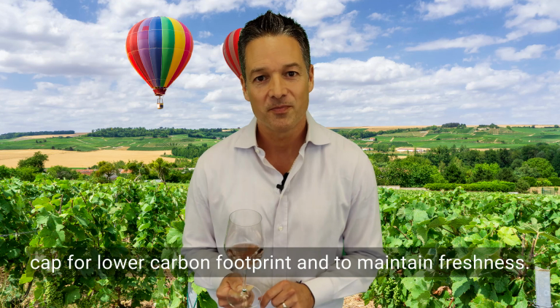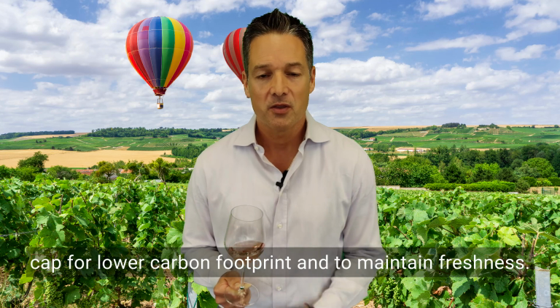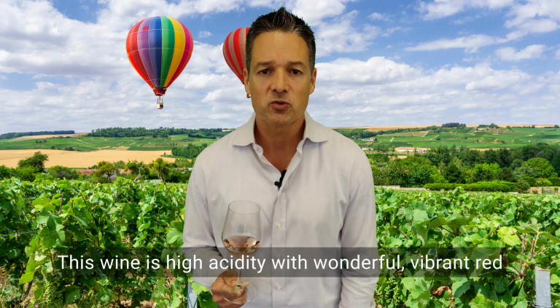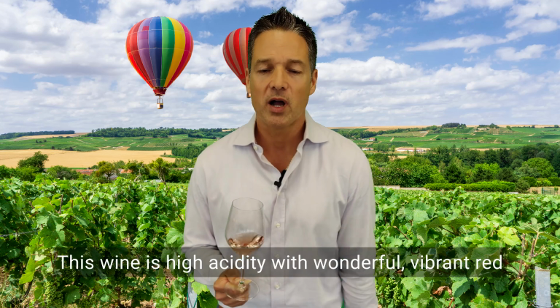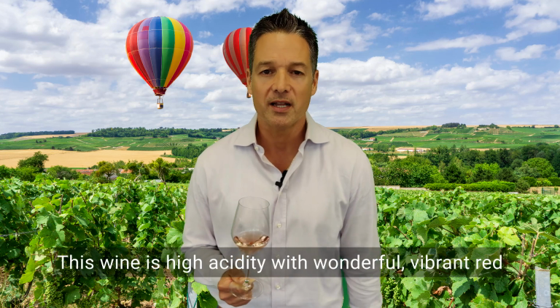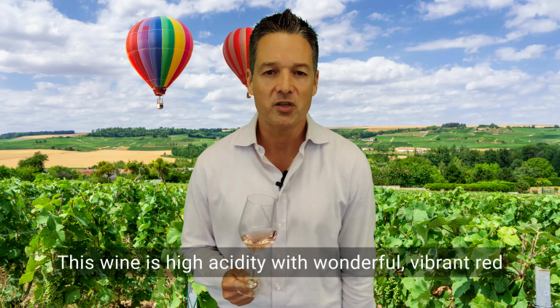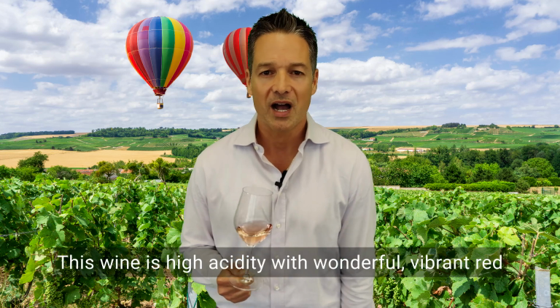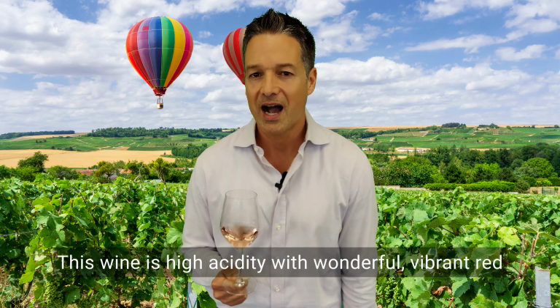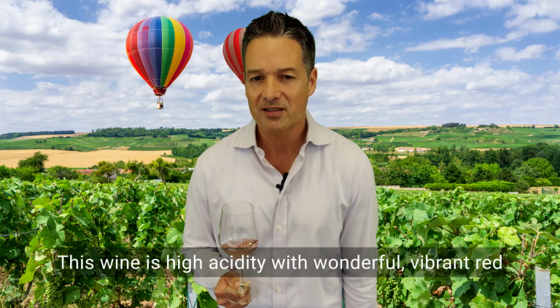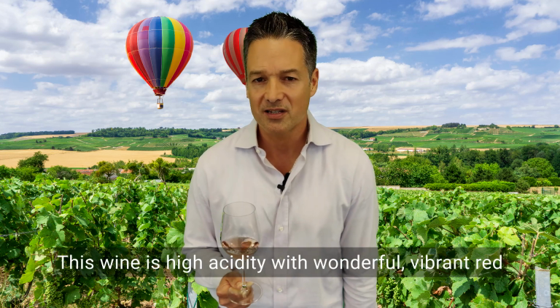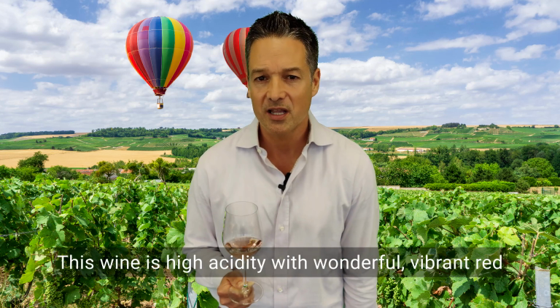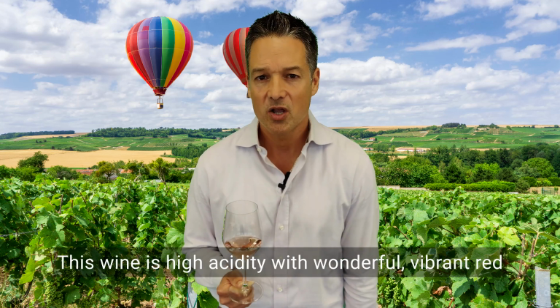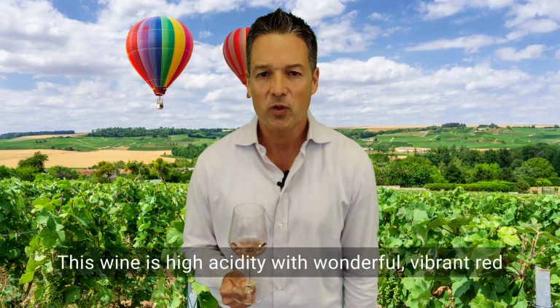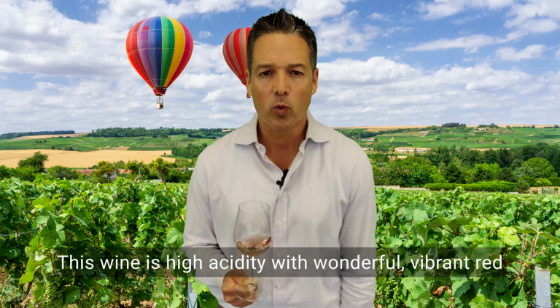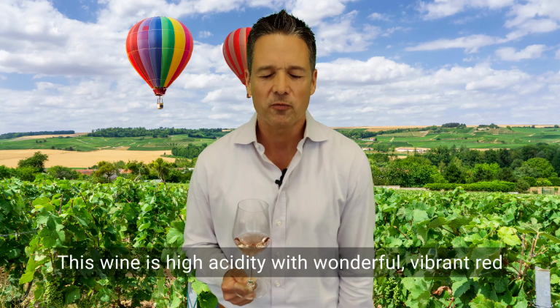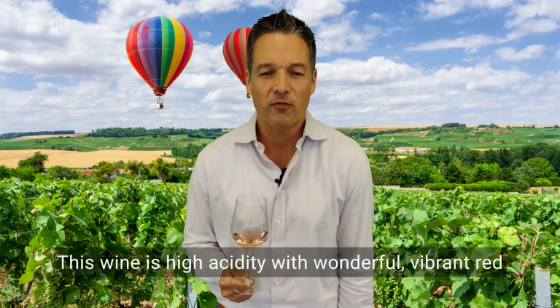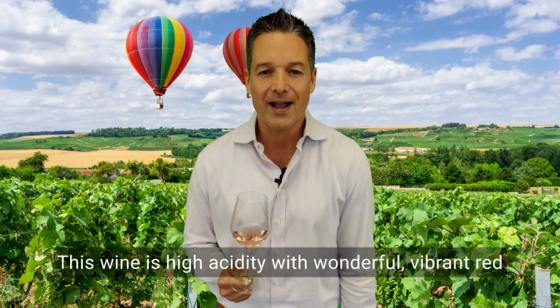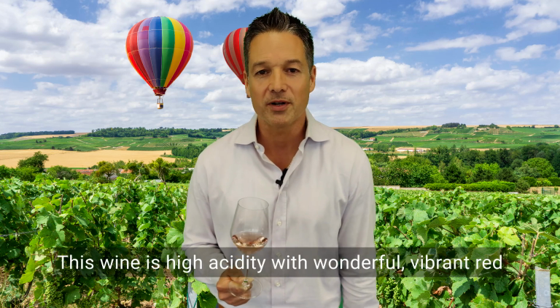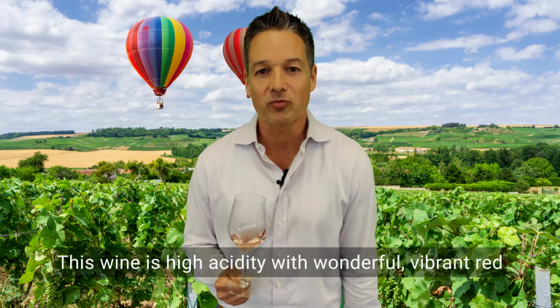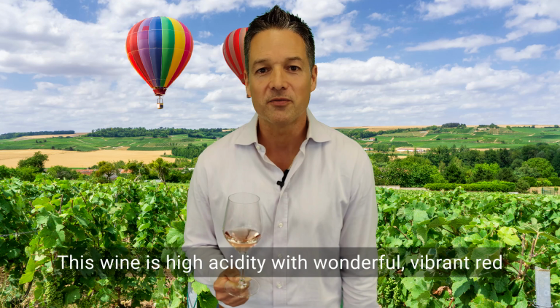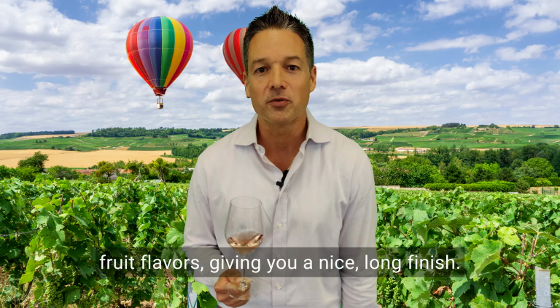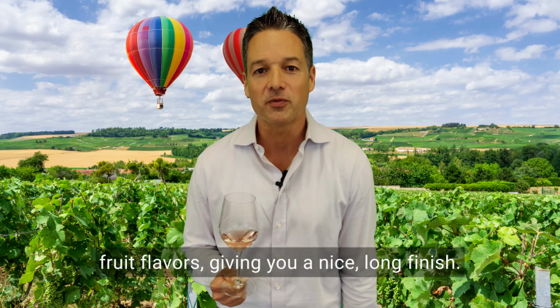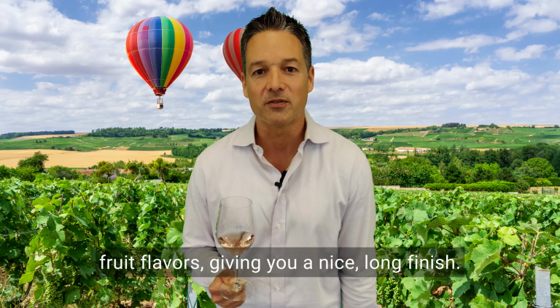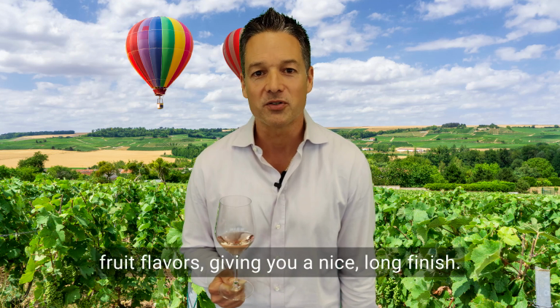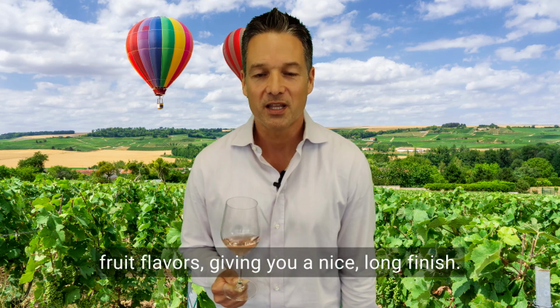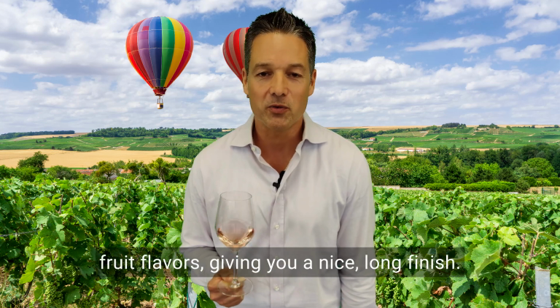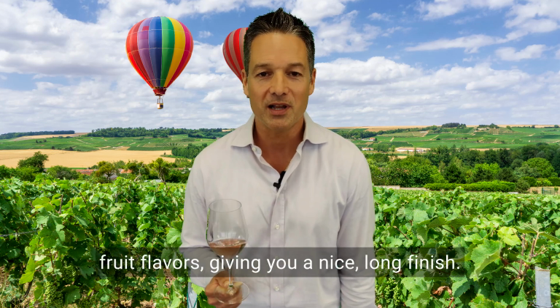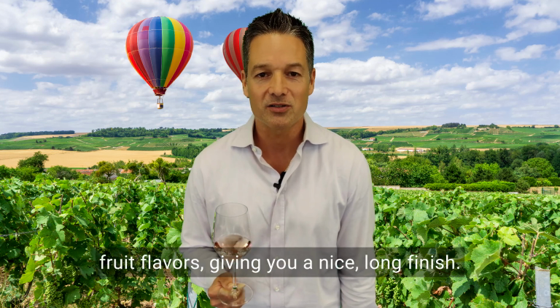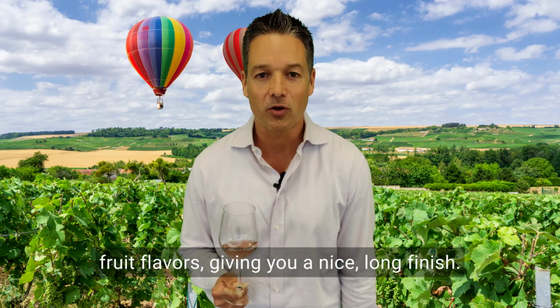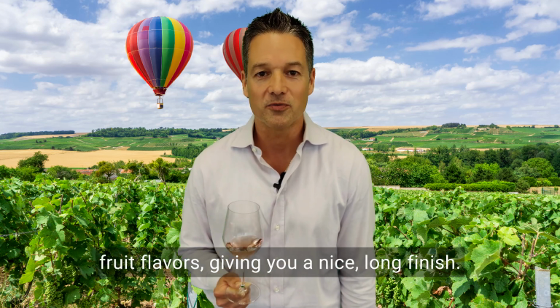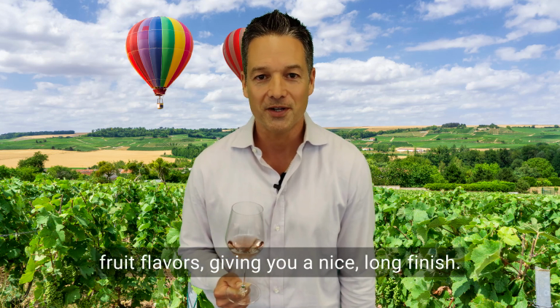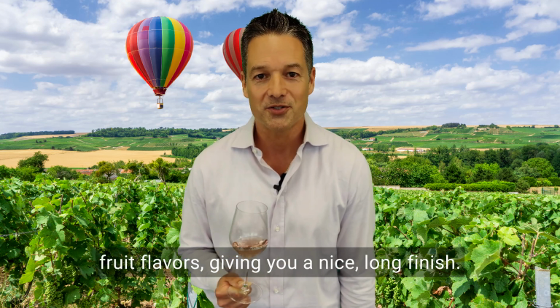This wine is high acidity with wonderful vibrant red fruit flavors, giving you a nice long finish.